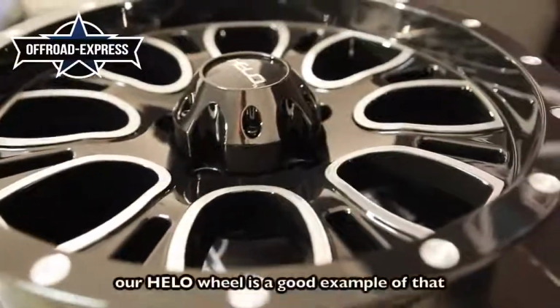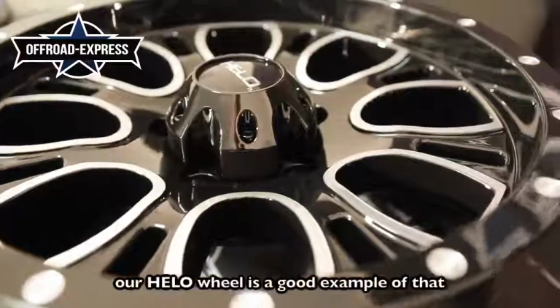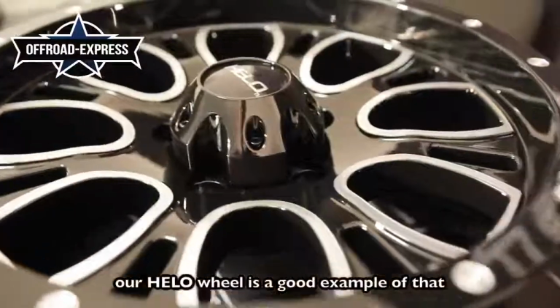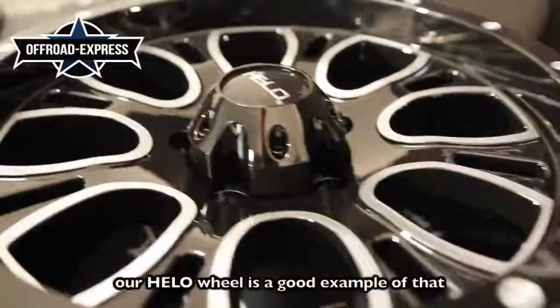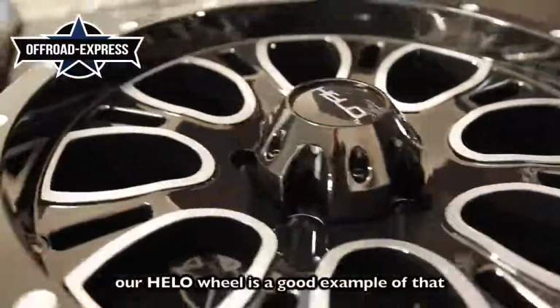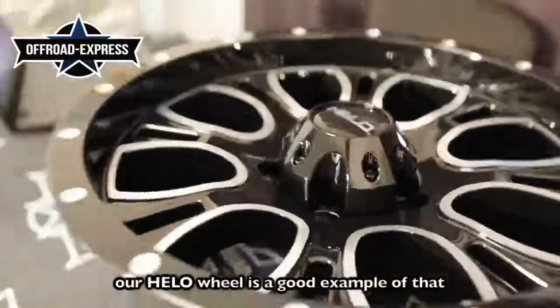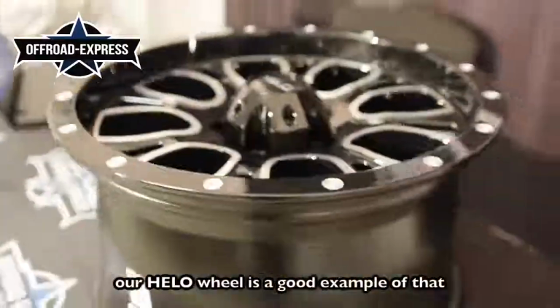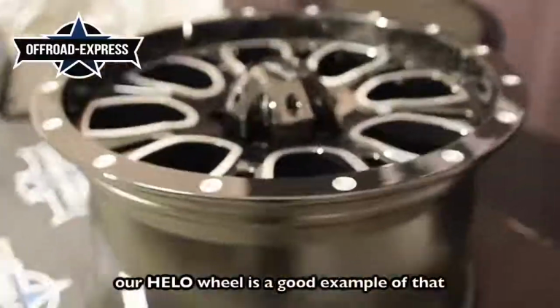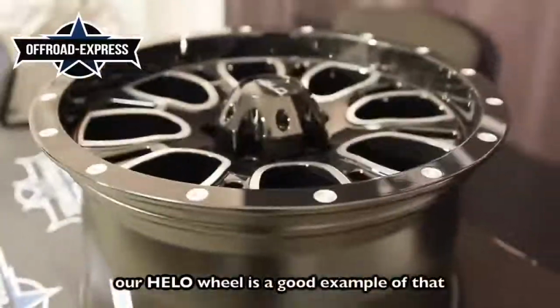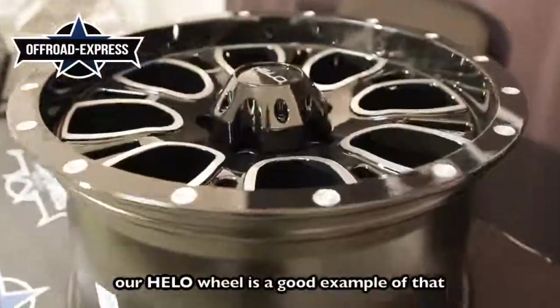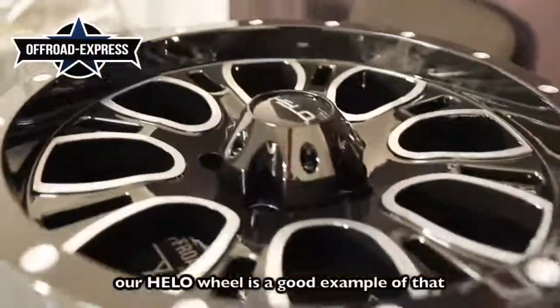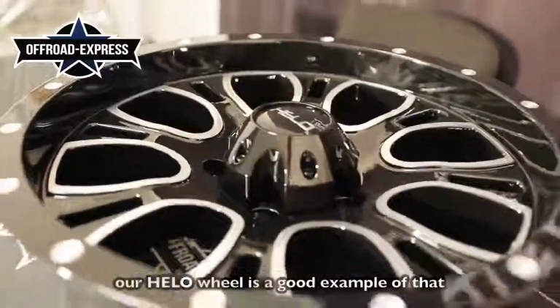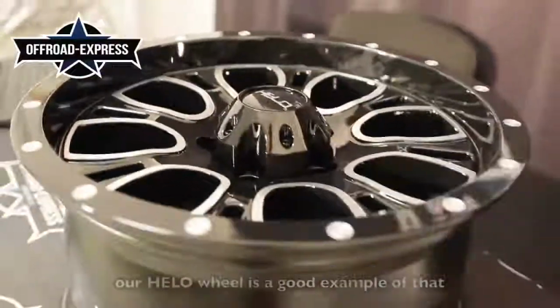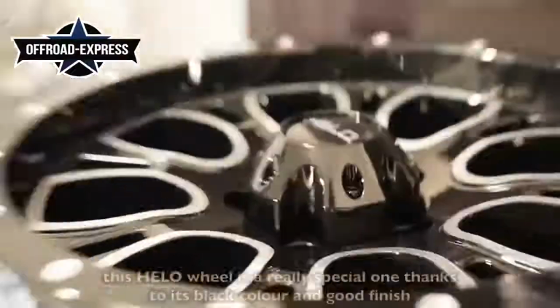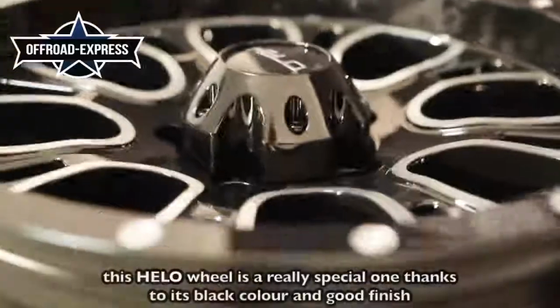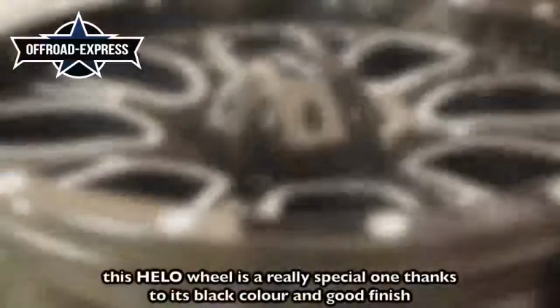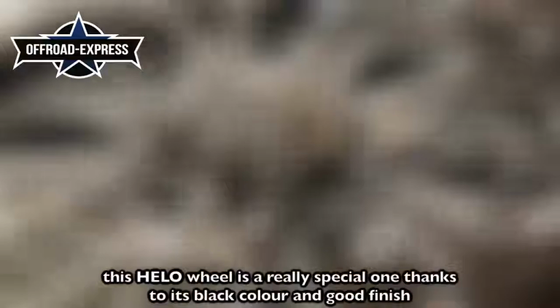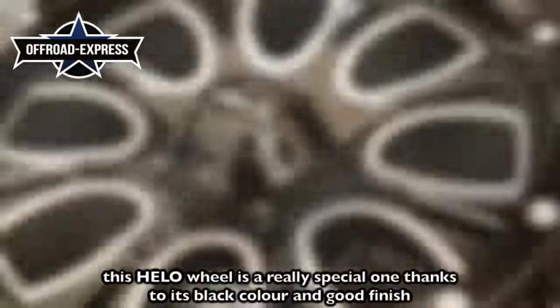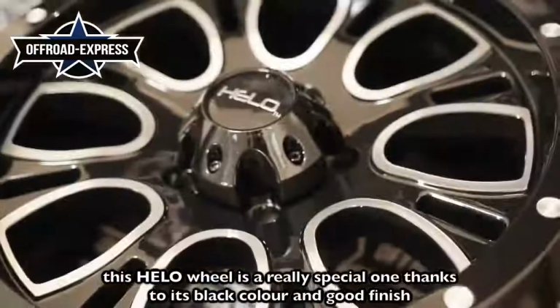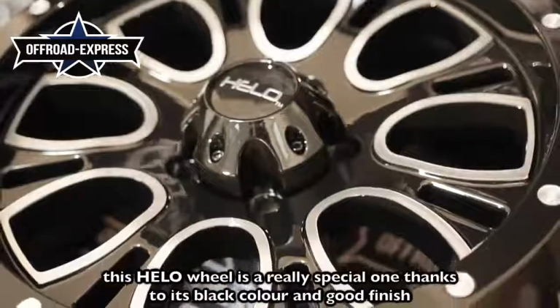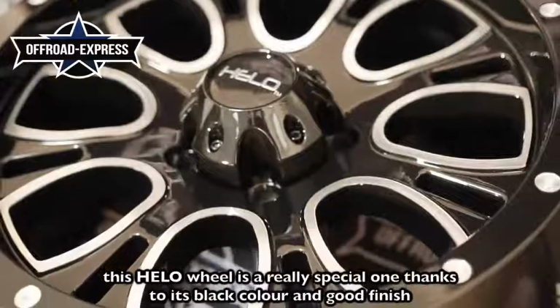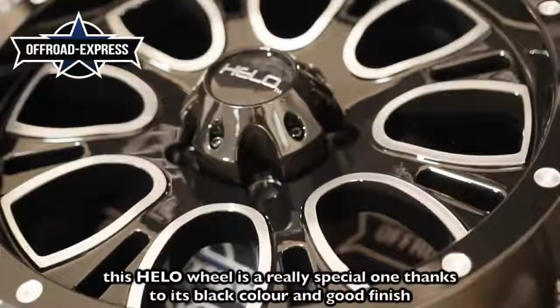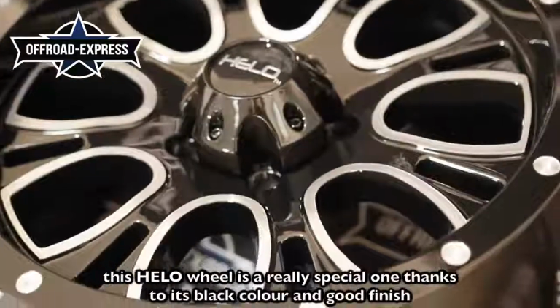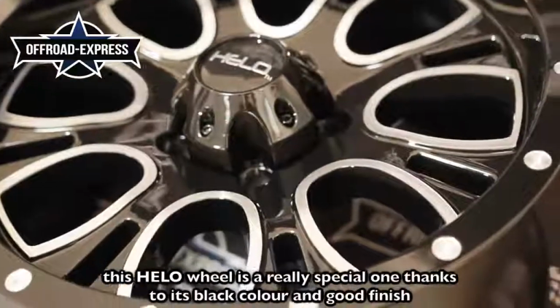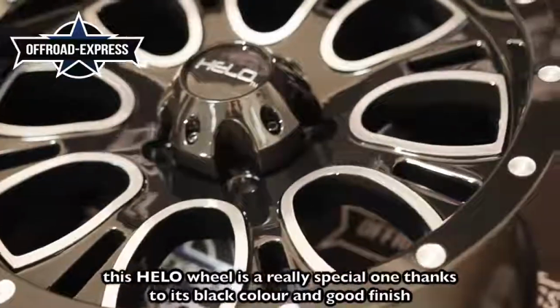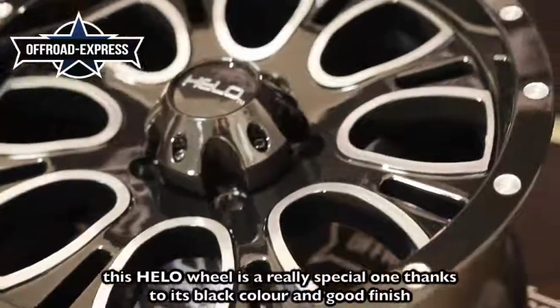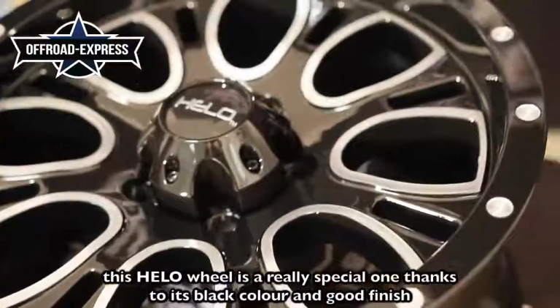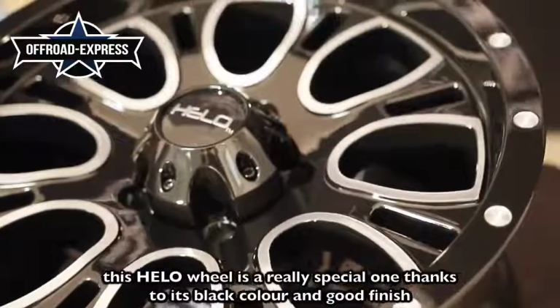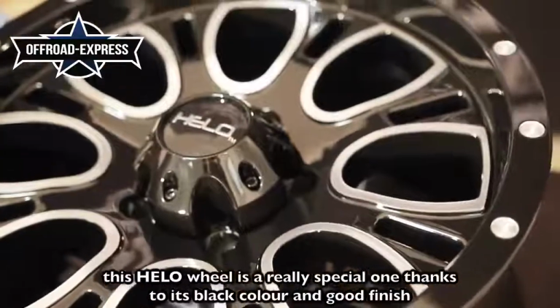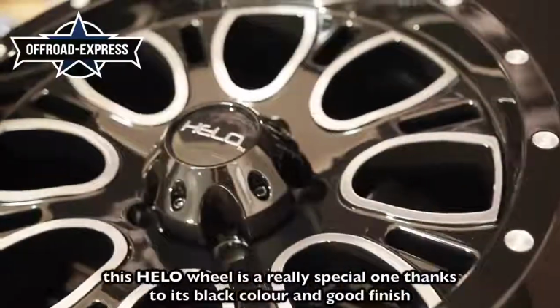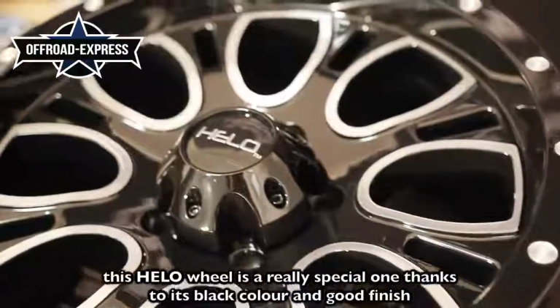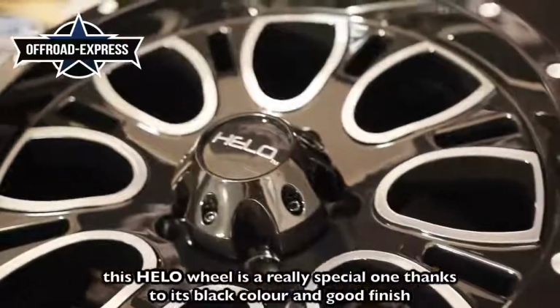Our Hilo Wheel is a good example of that. This Hilo Wheel is a really special one thanks to its black color and good finish.